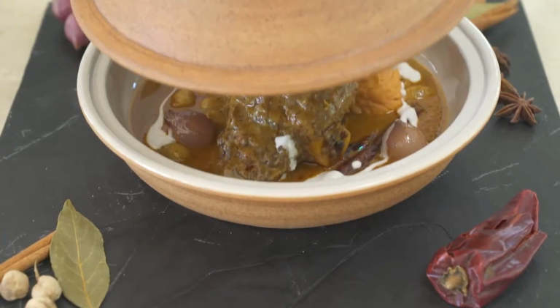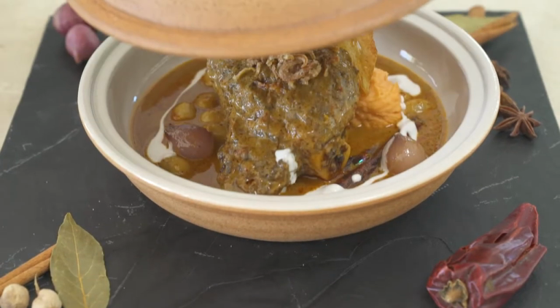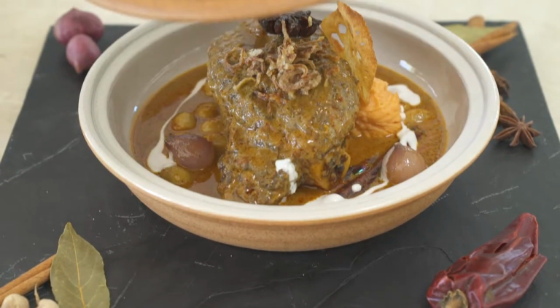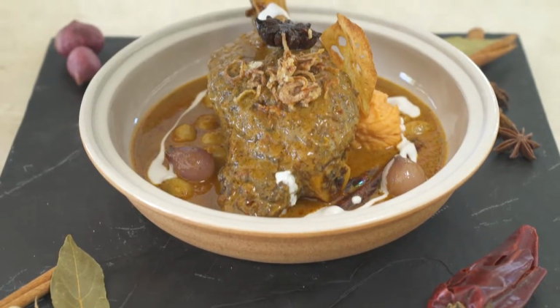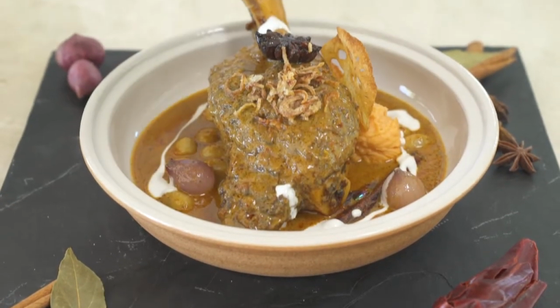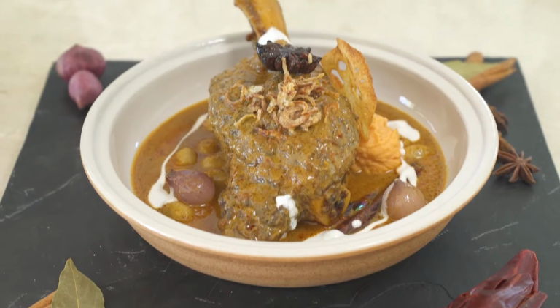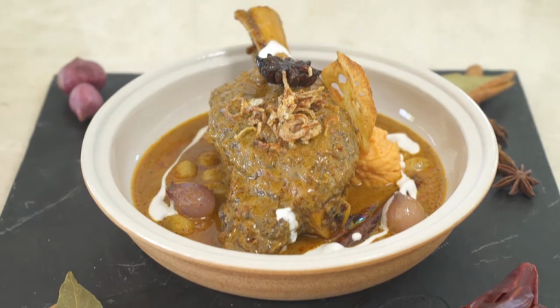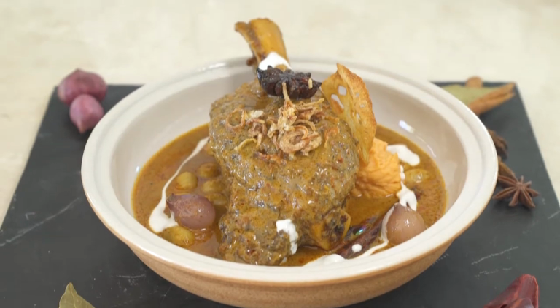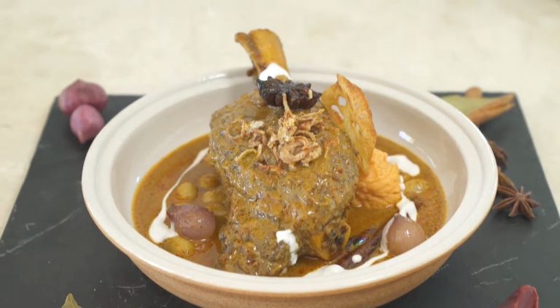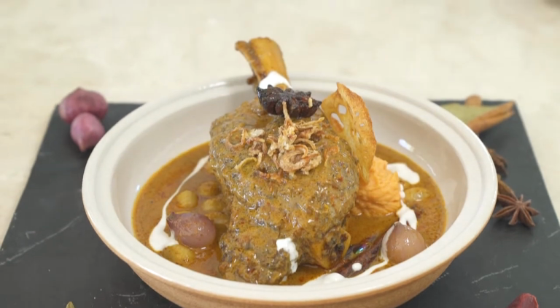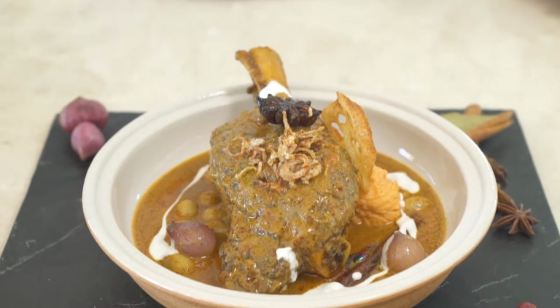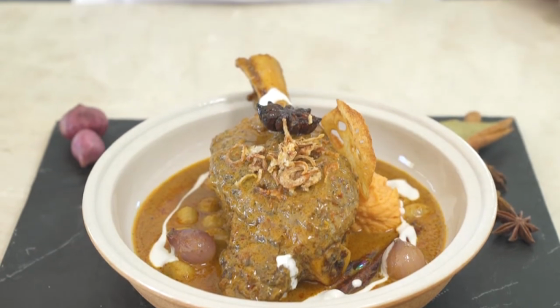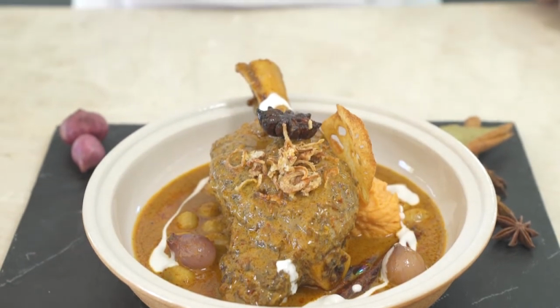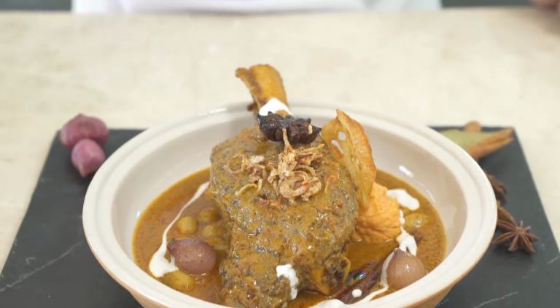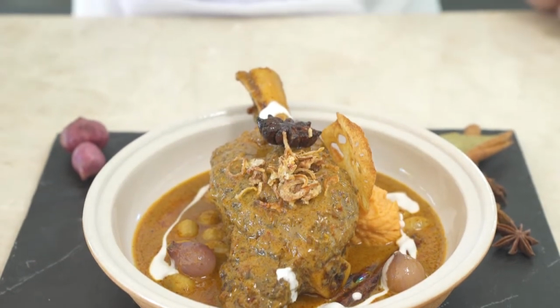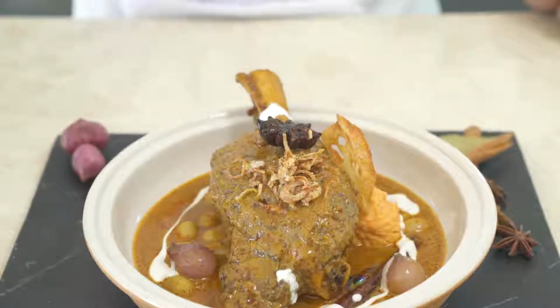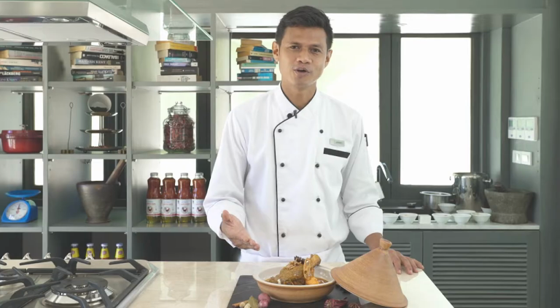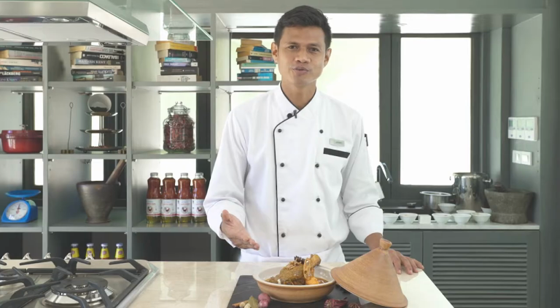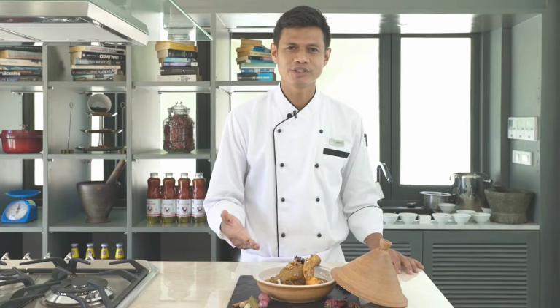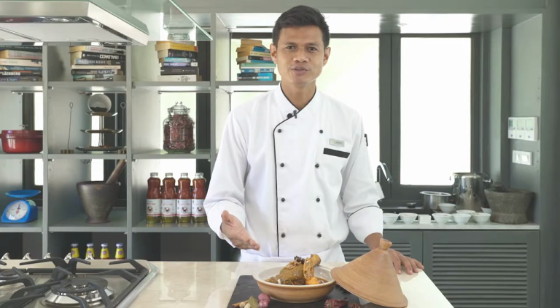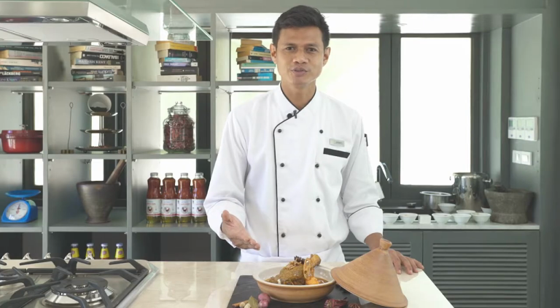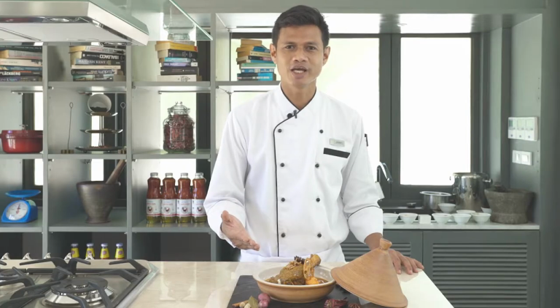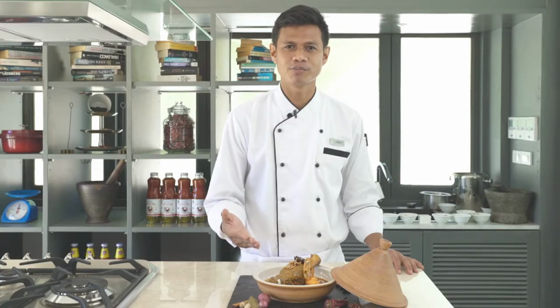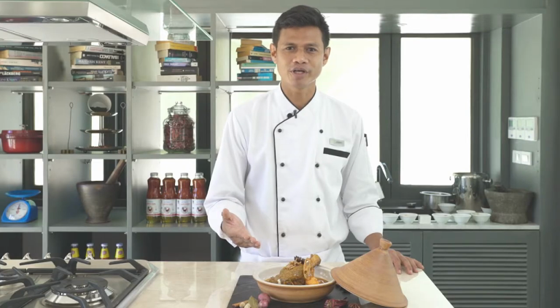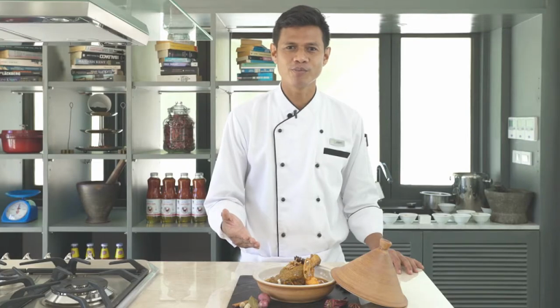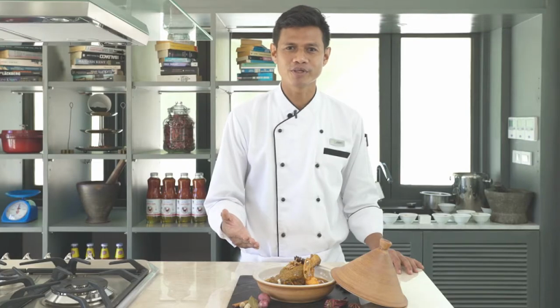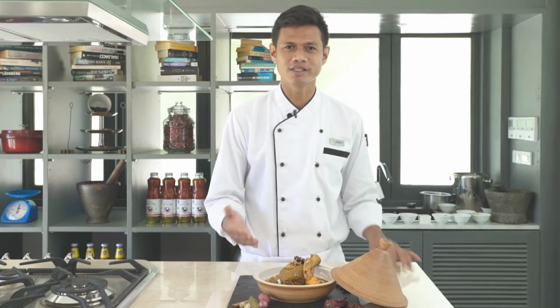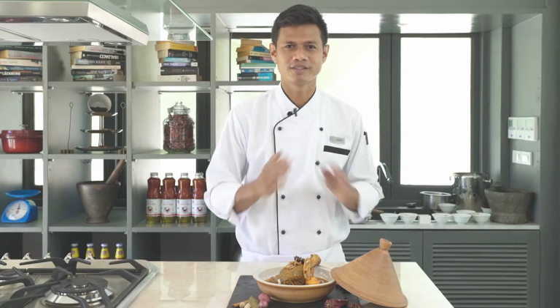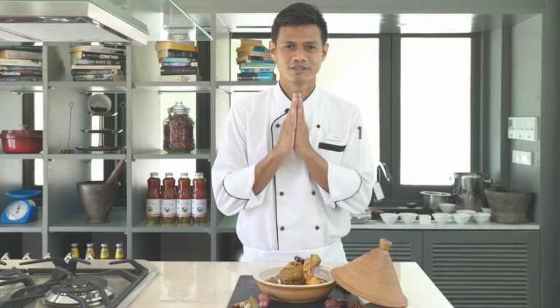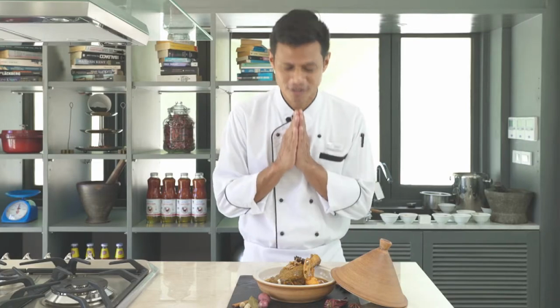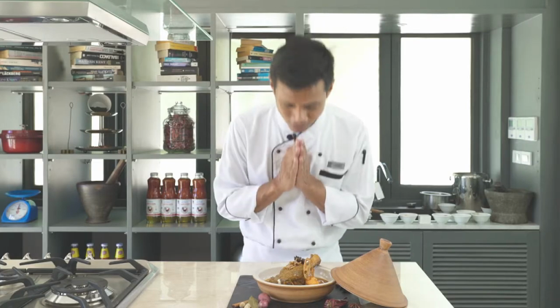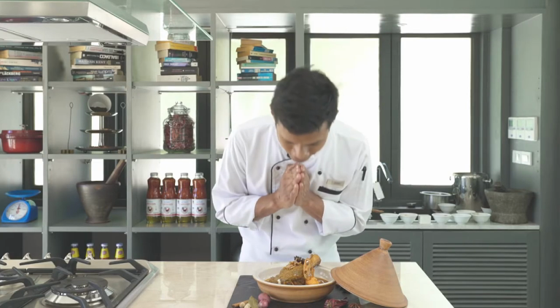This is one of our Thai signature dishes. Hope to see you soon at the Board of Phuket. Thank you for coming.